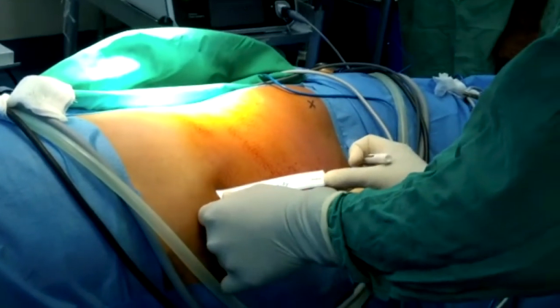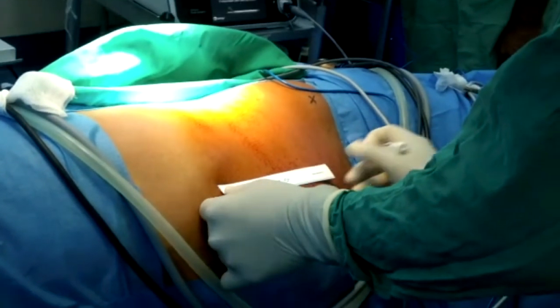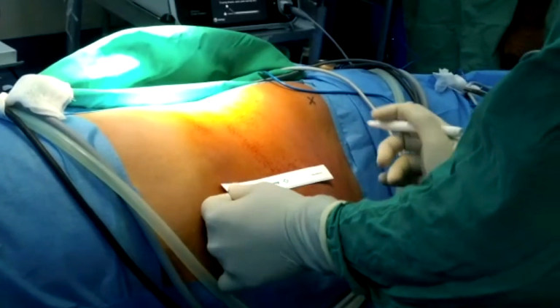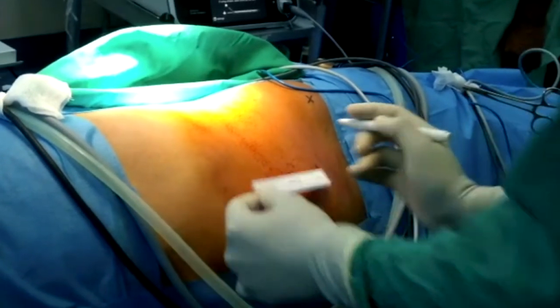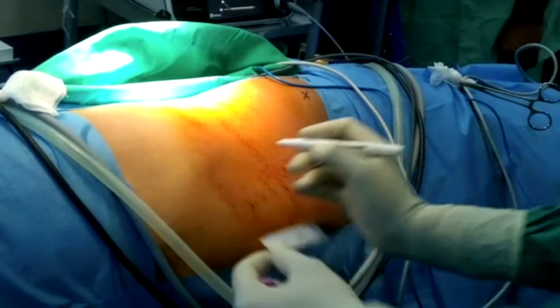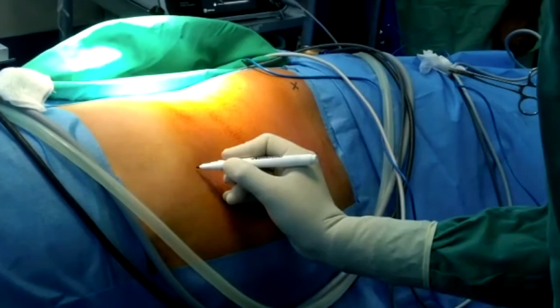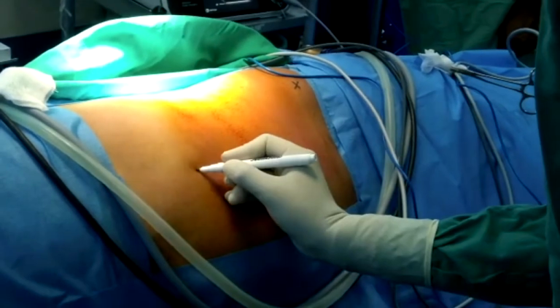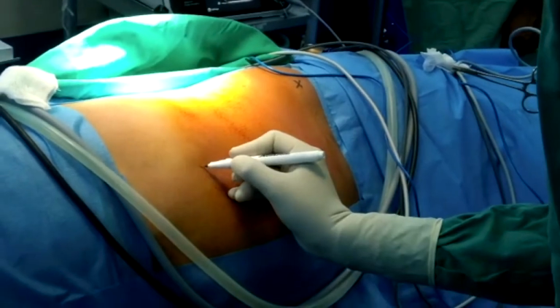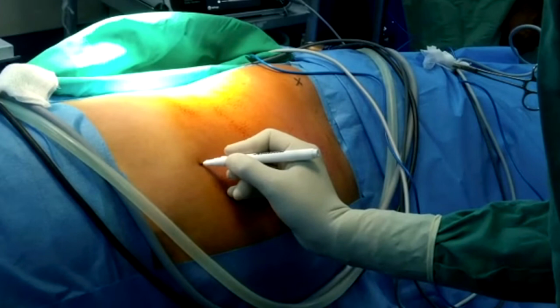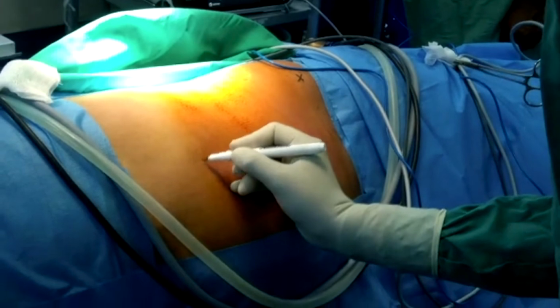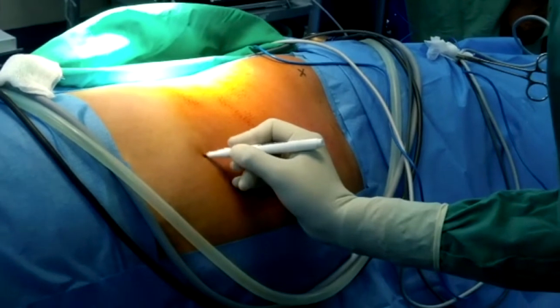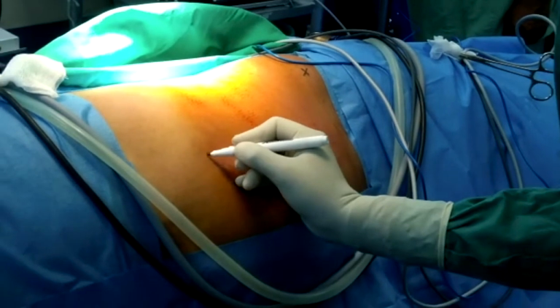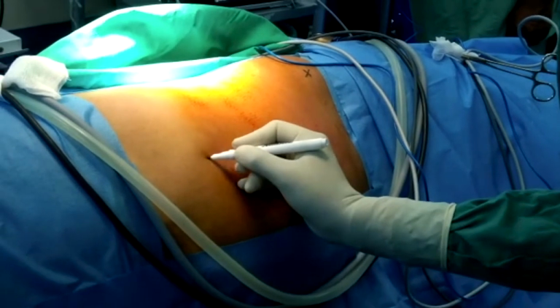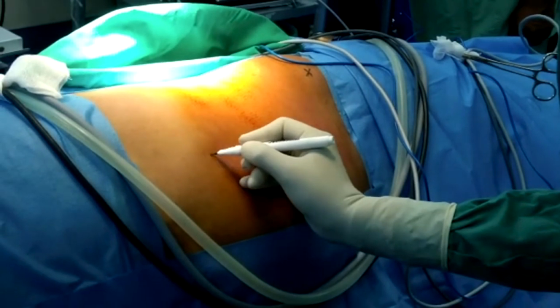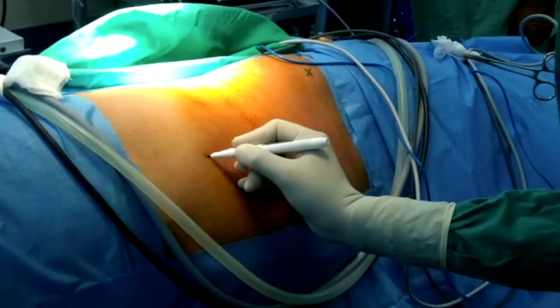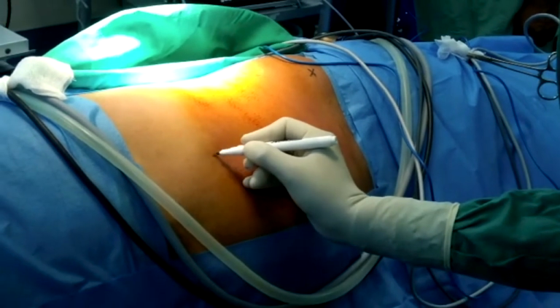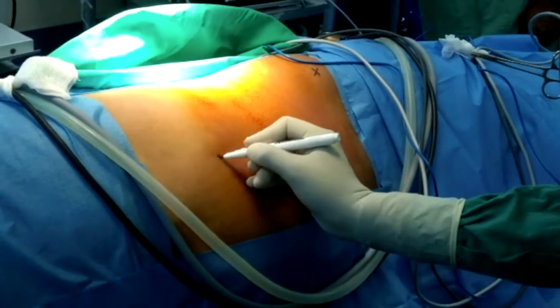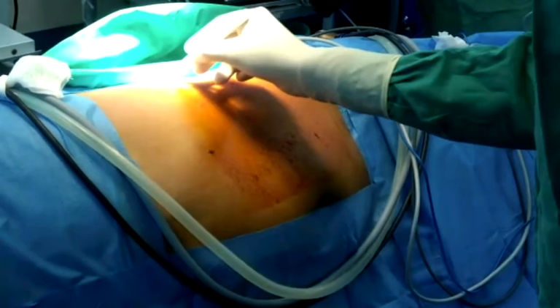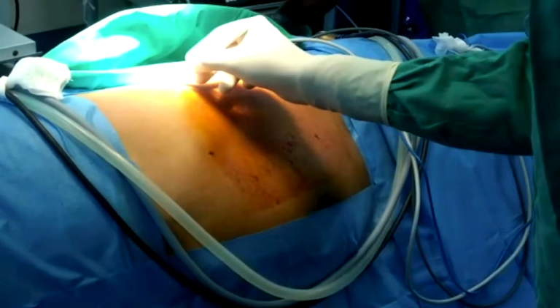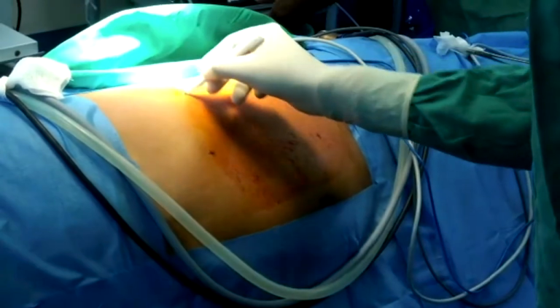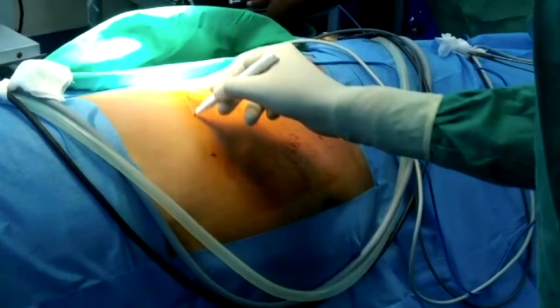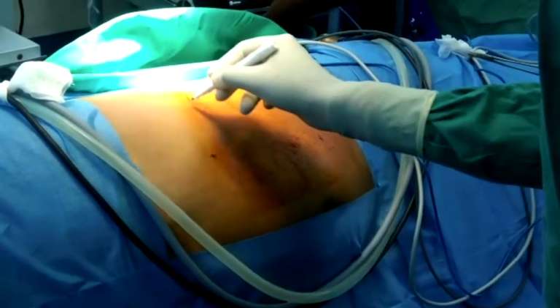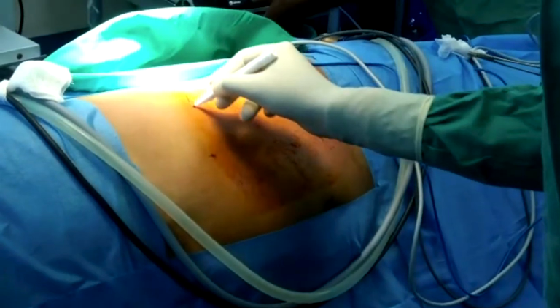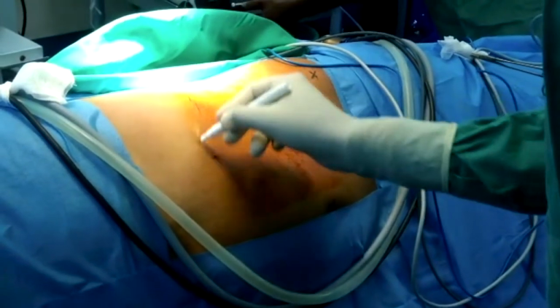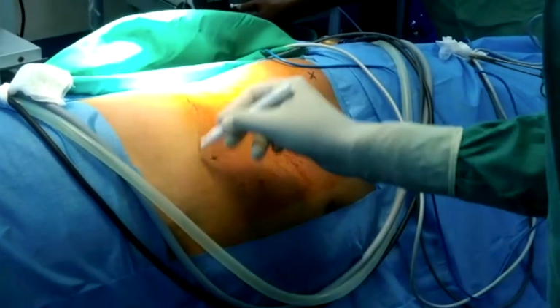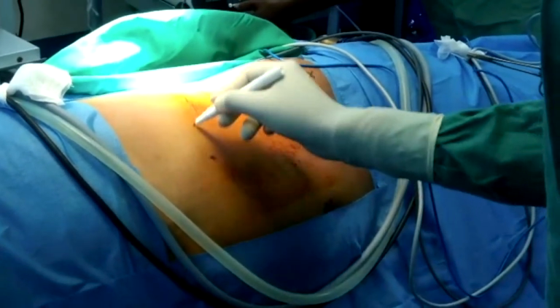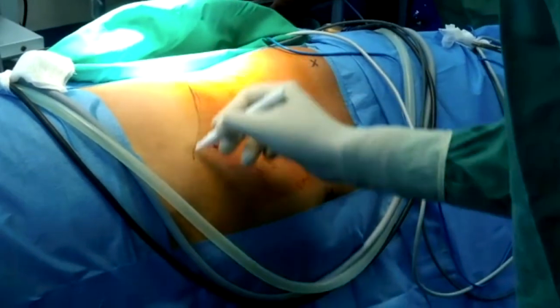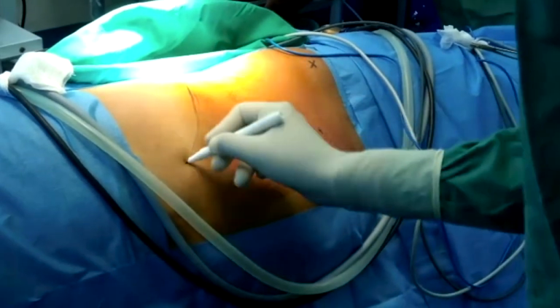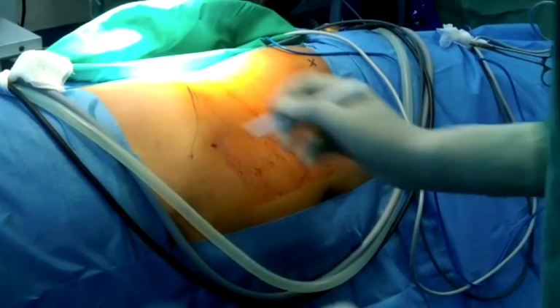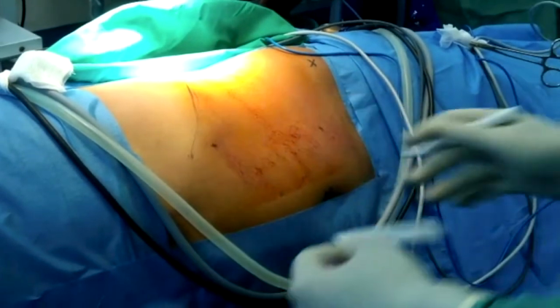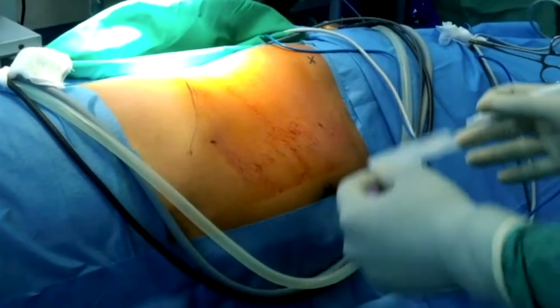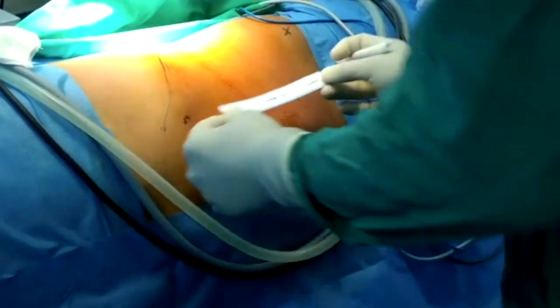This short video demonstrates the port placement technique.